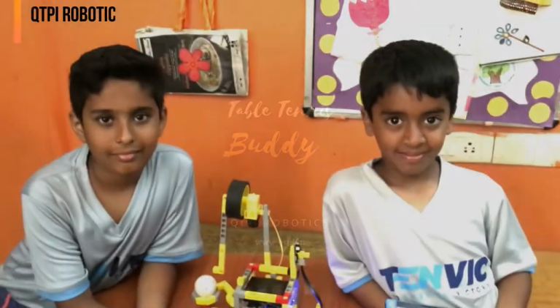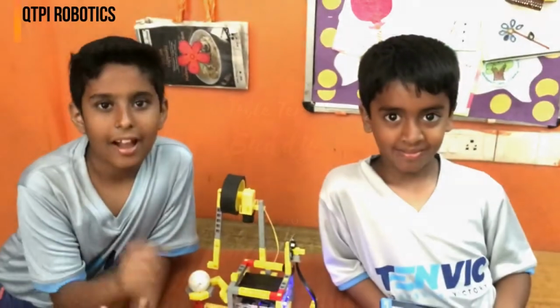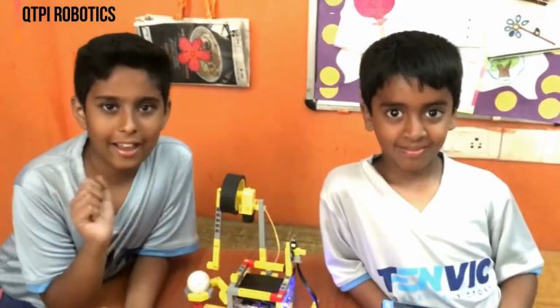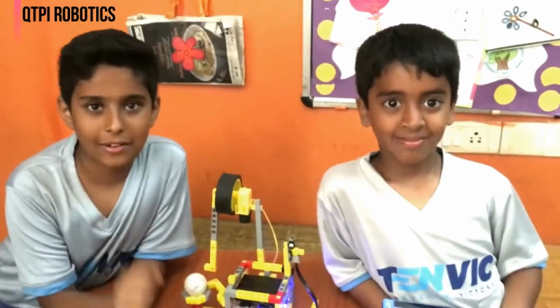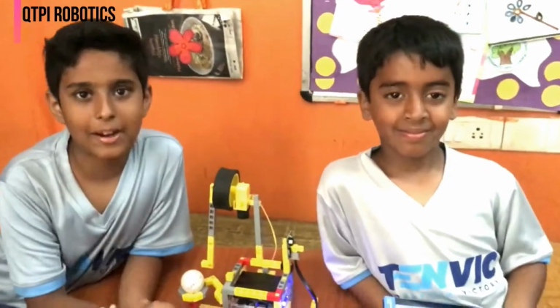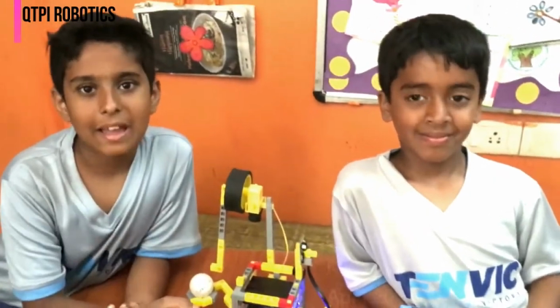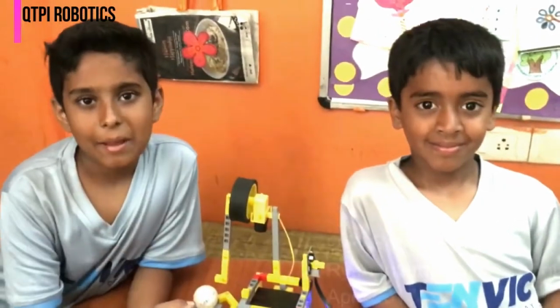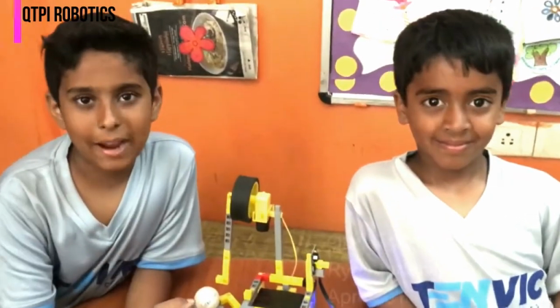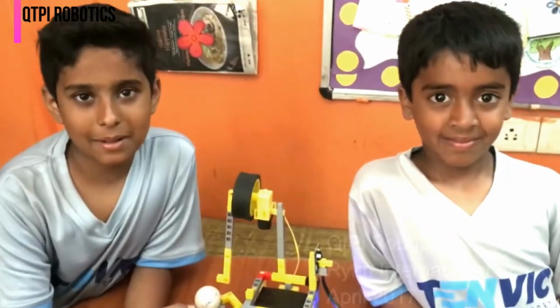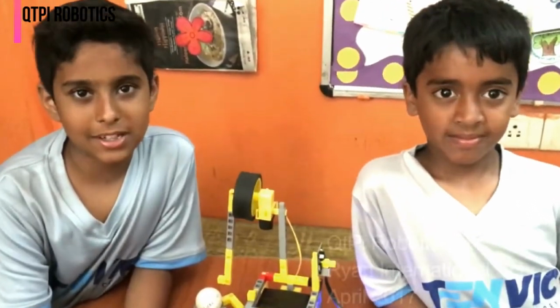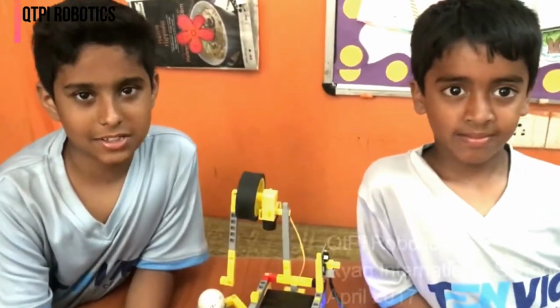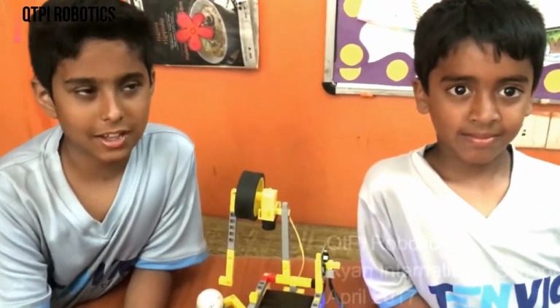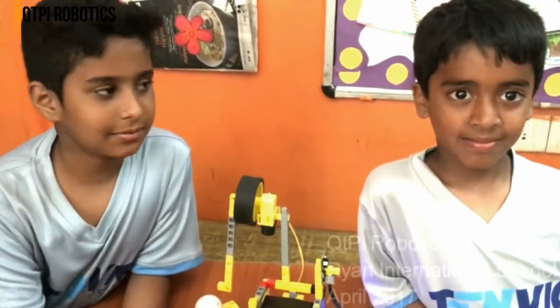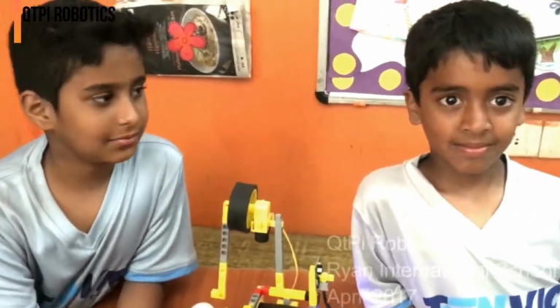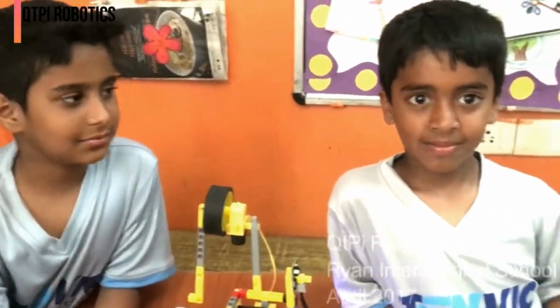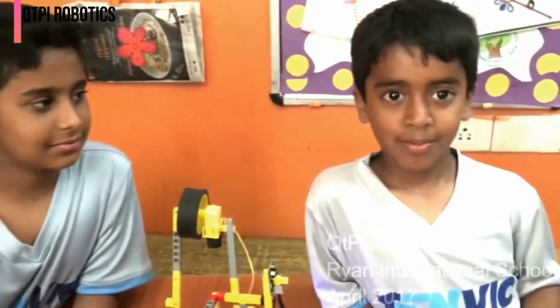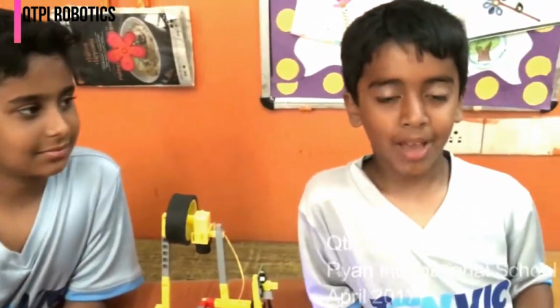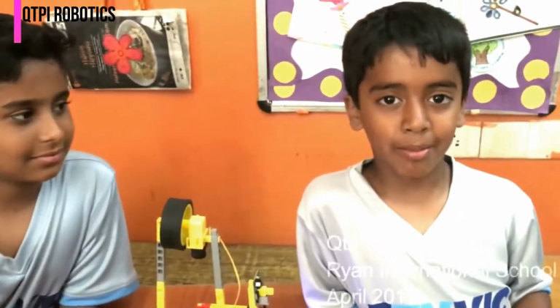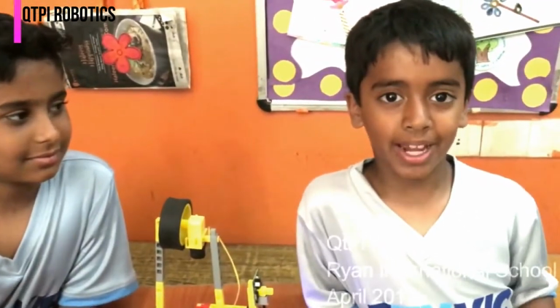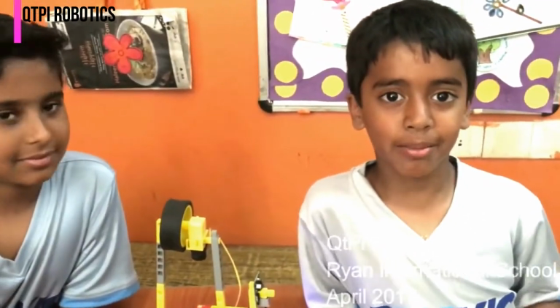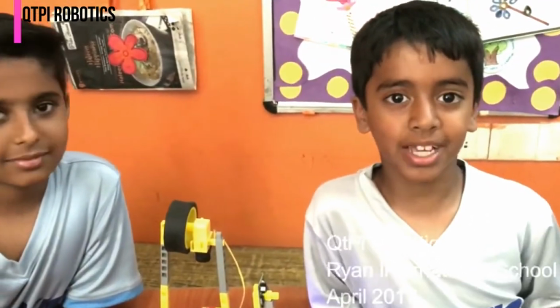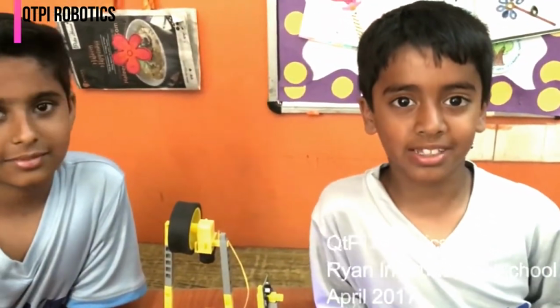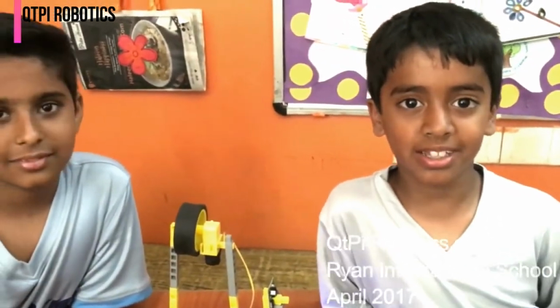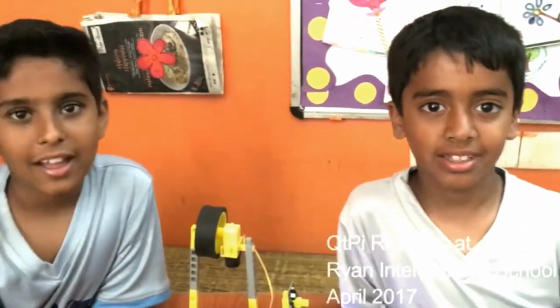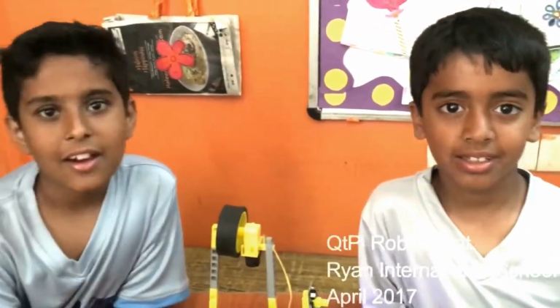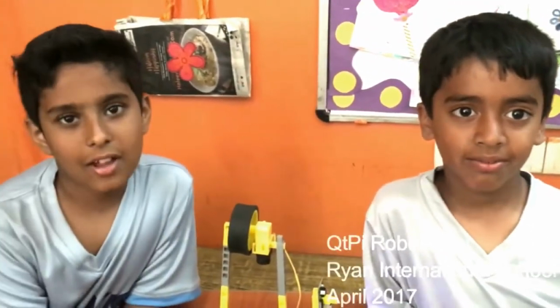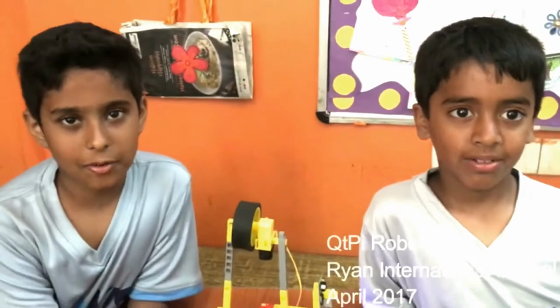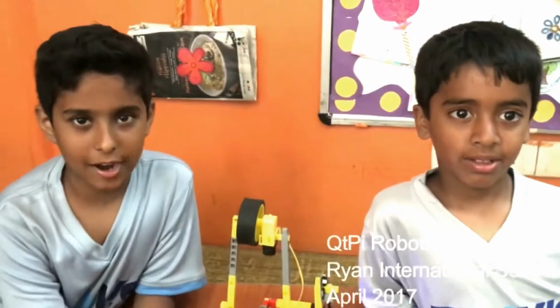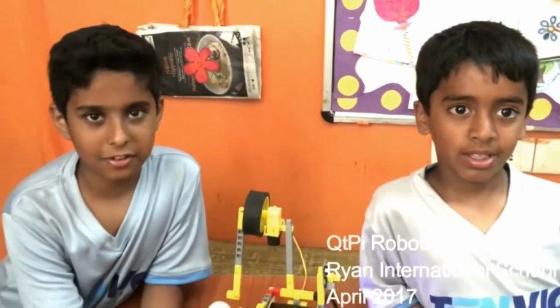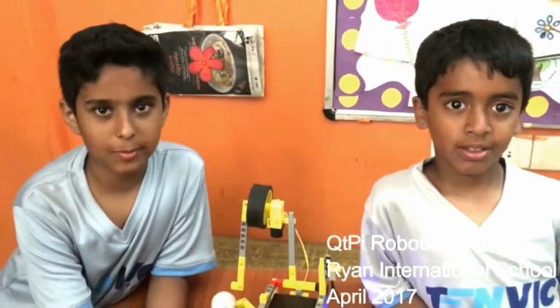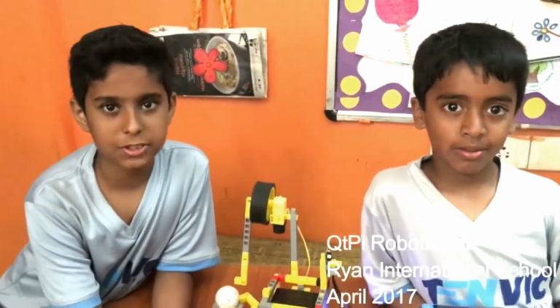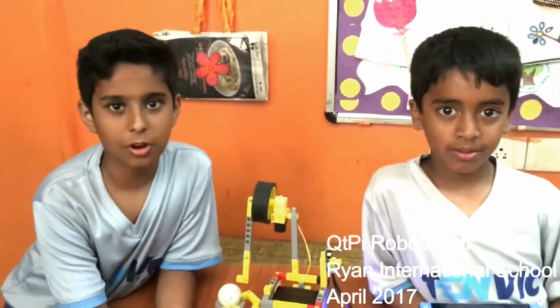Hi everybody, my name is Agustya and my name is Ajit. We are from Ryan Global School.